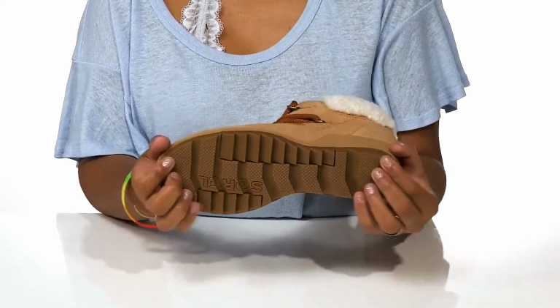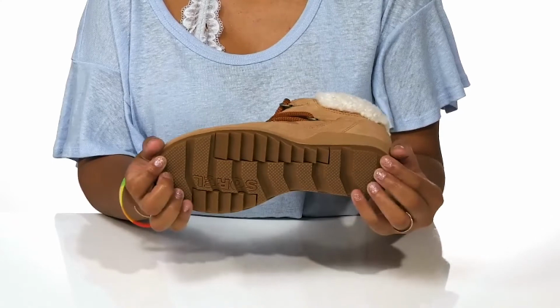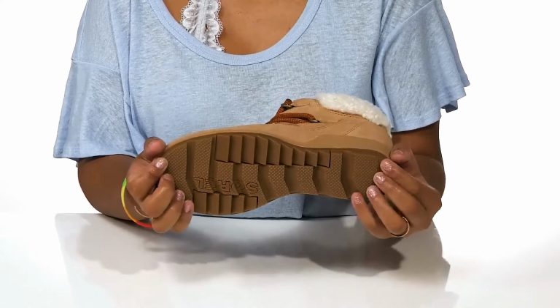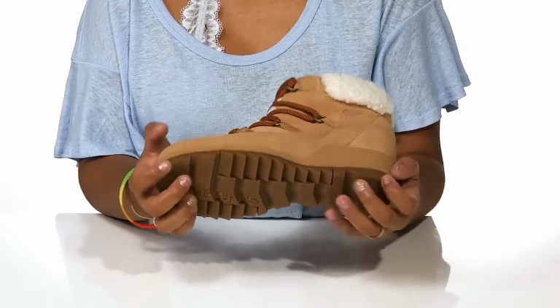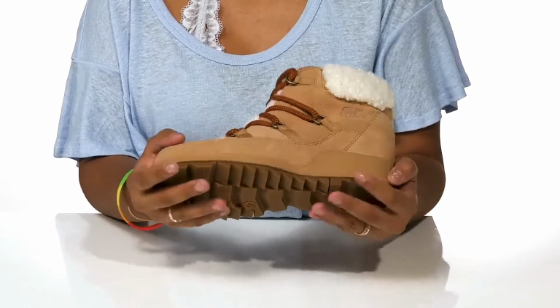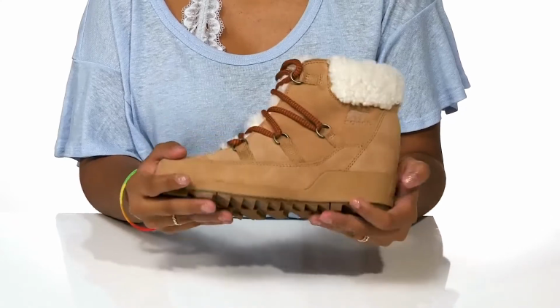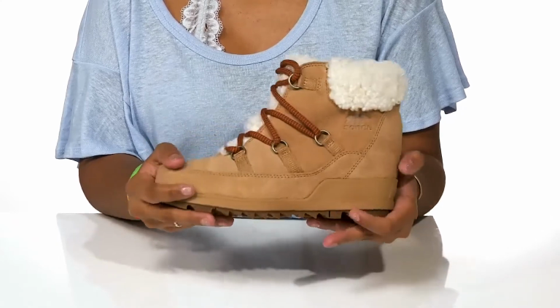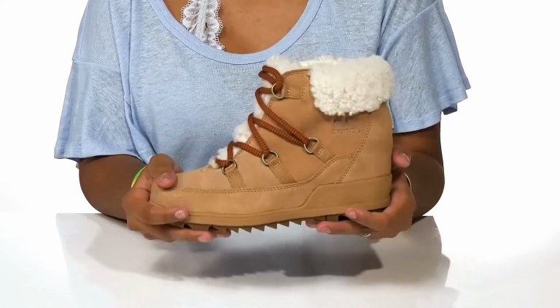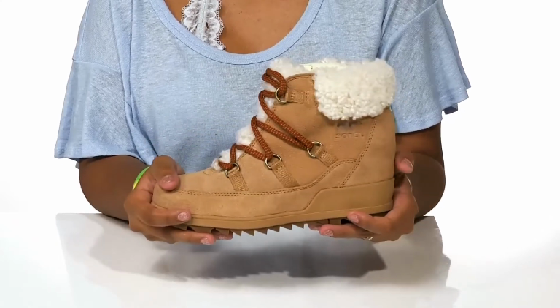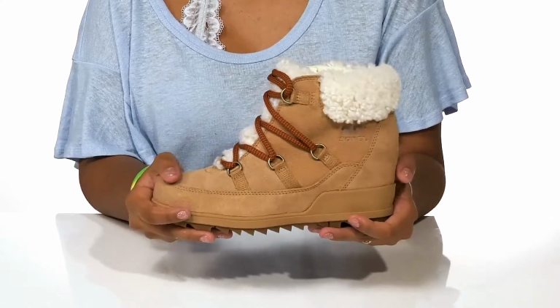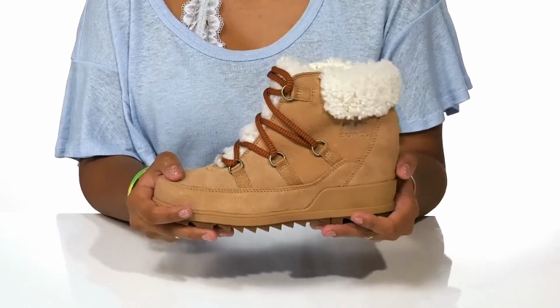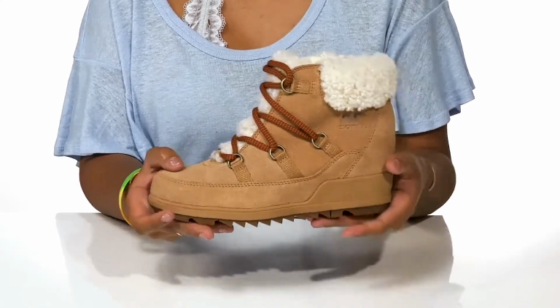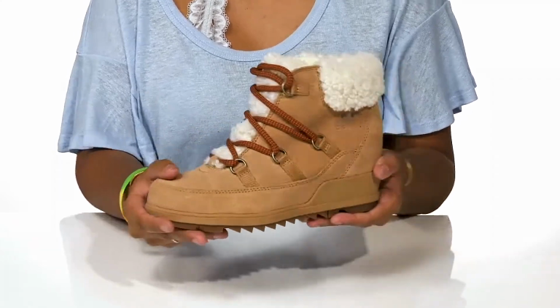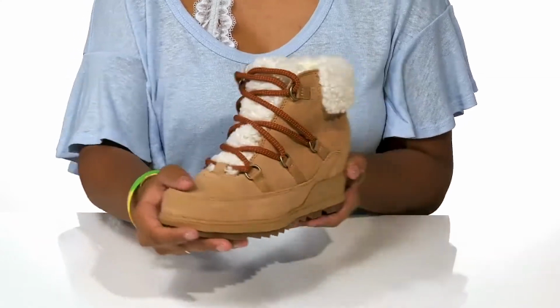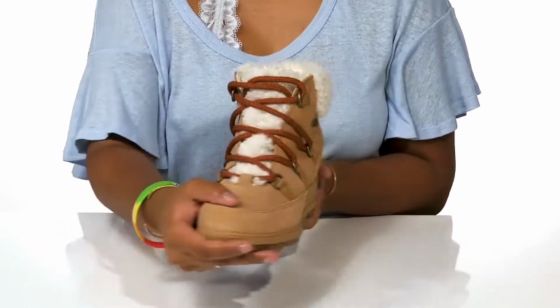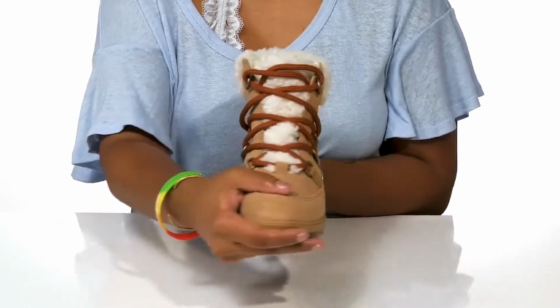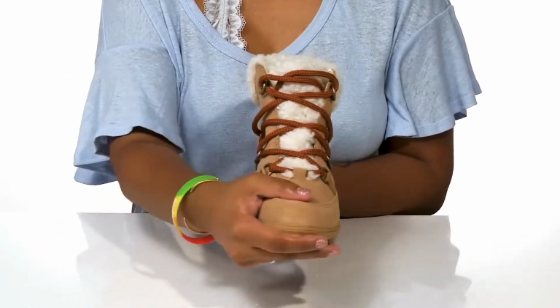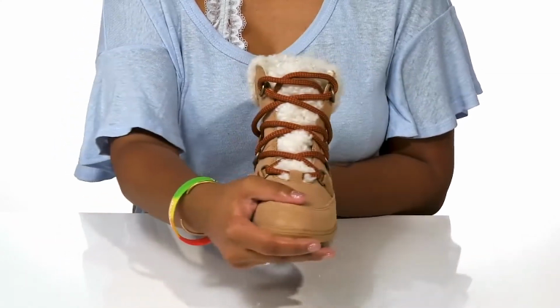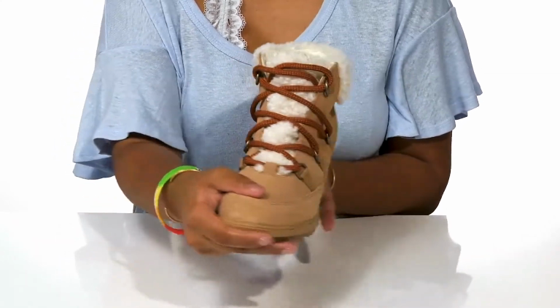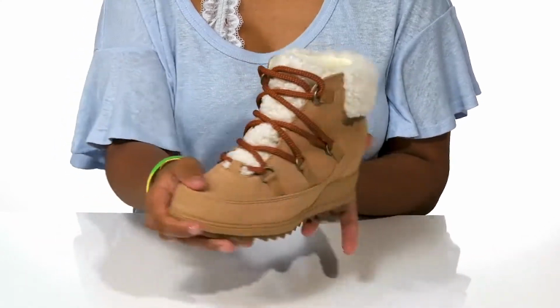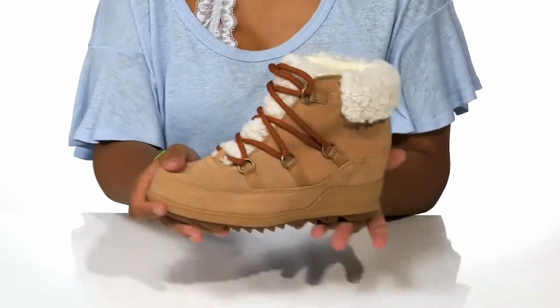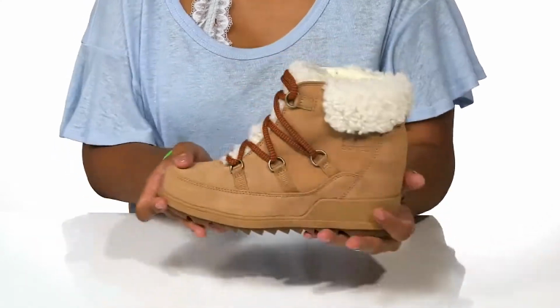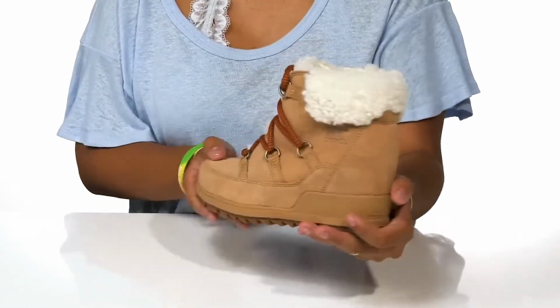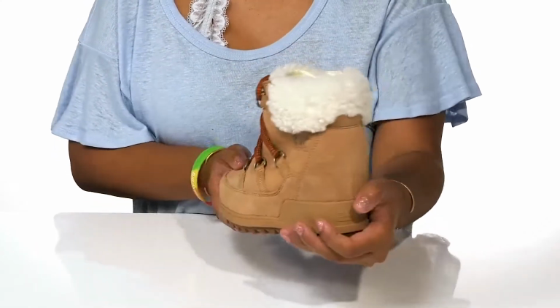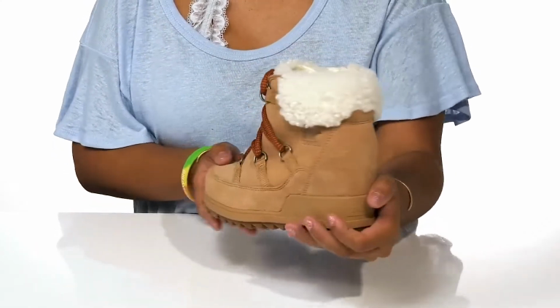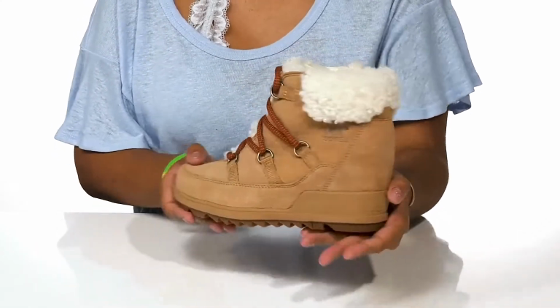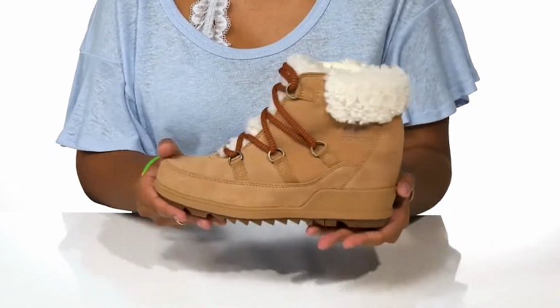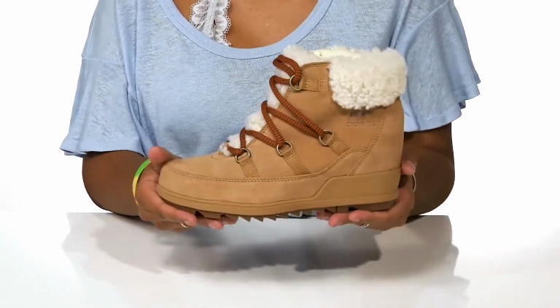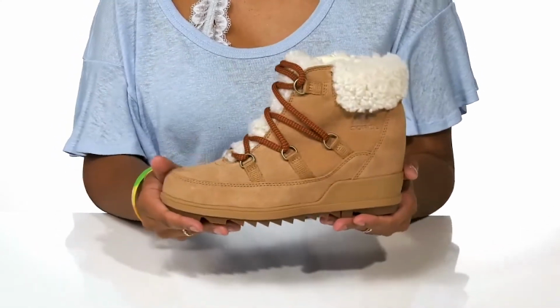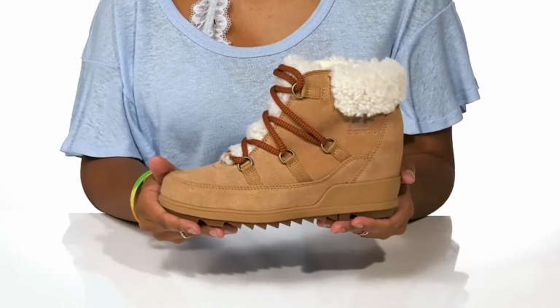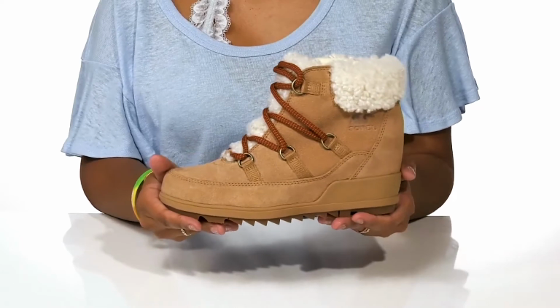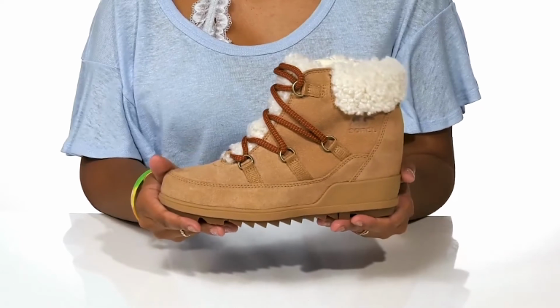You can pair these with any outfit to stay warm, cozy and stylish this season.